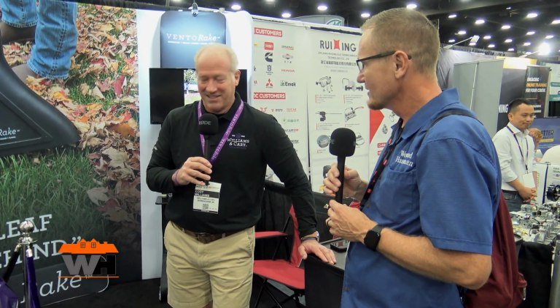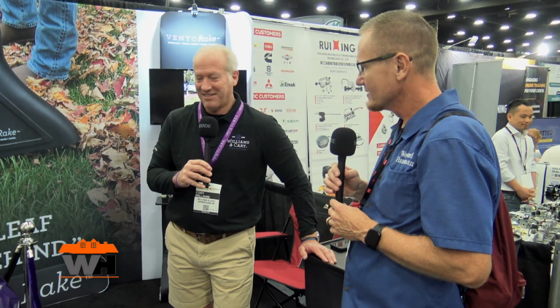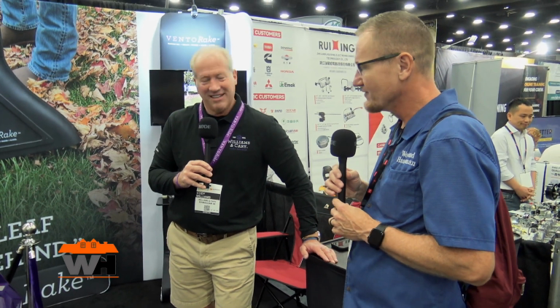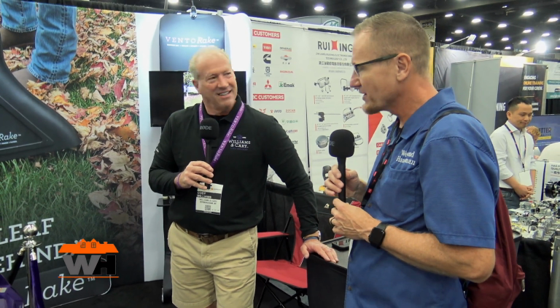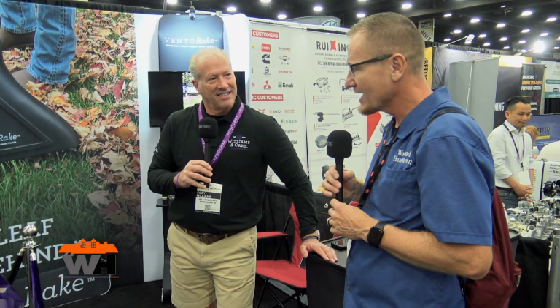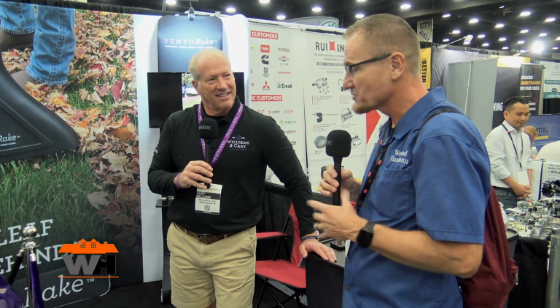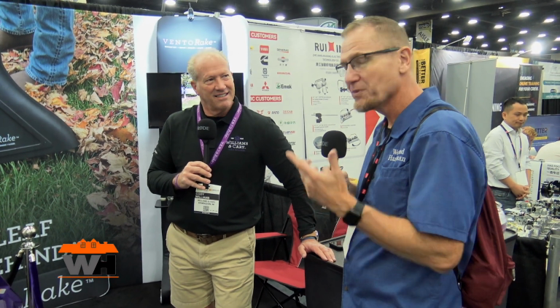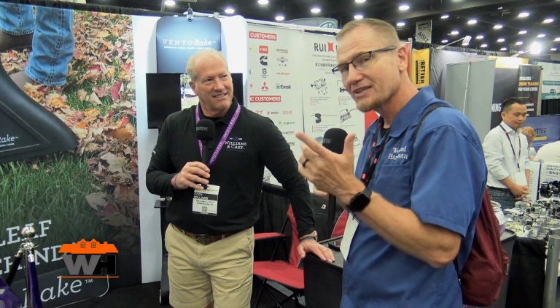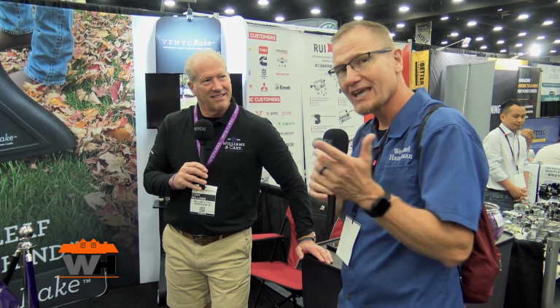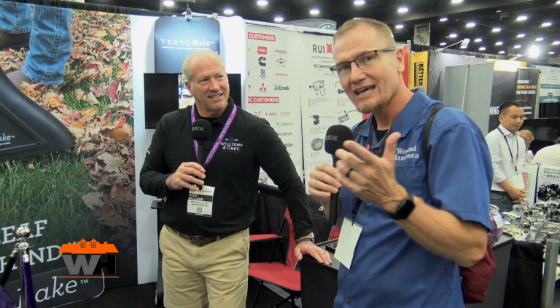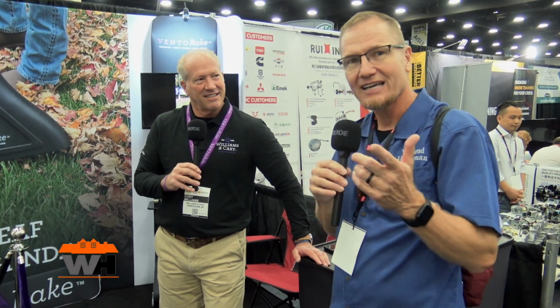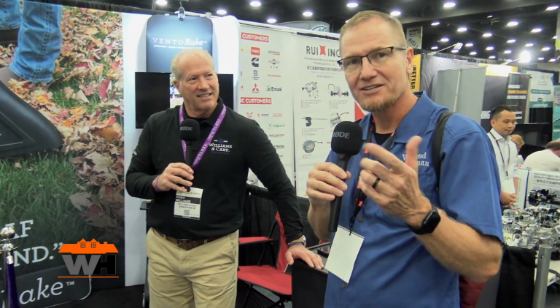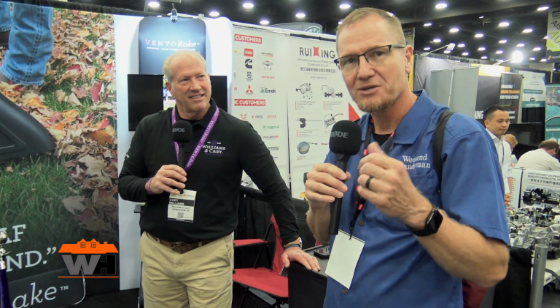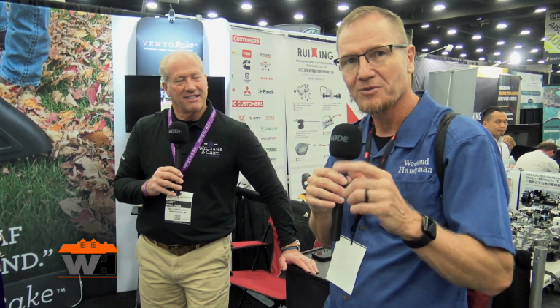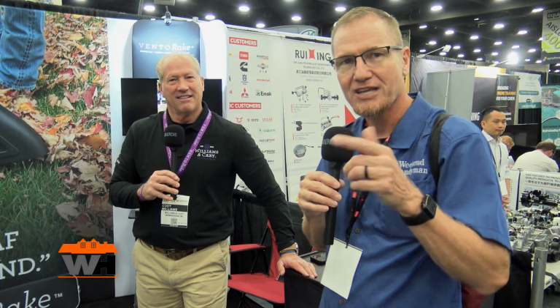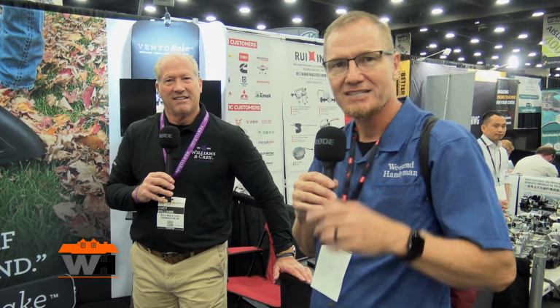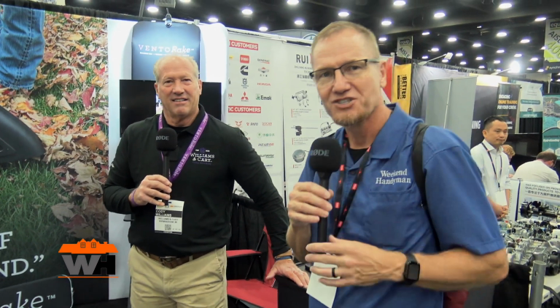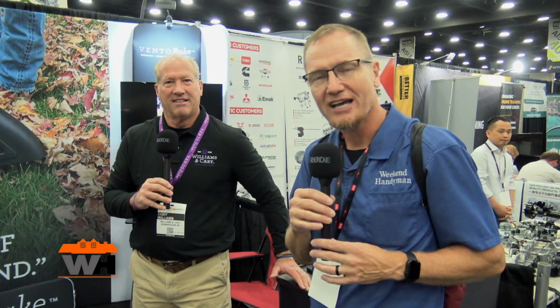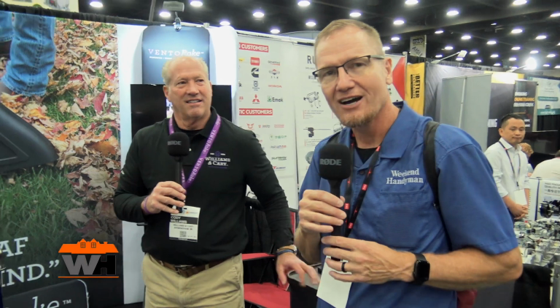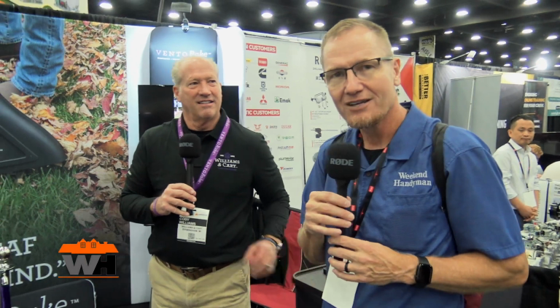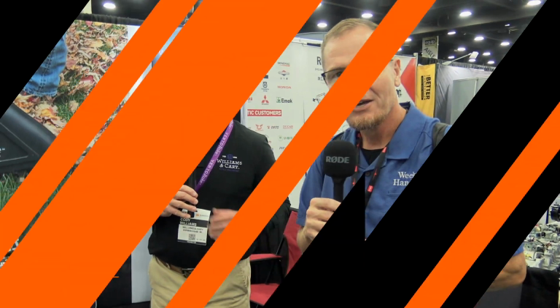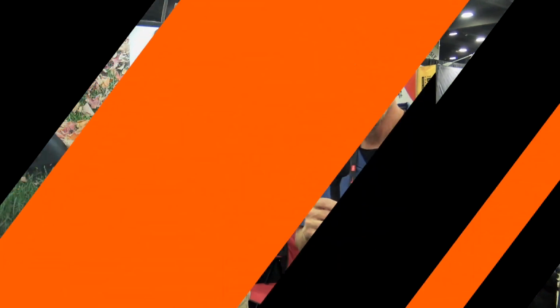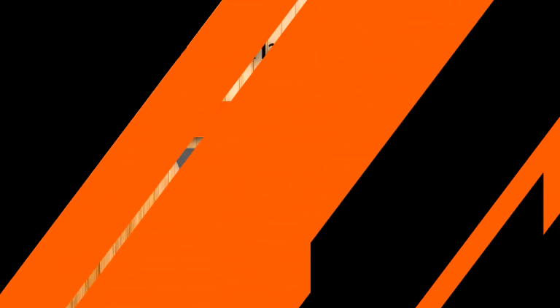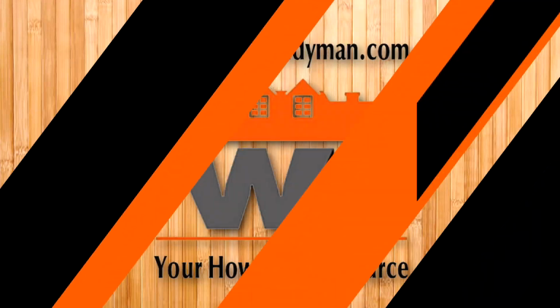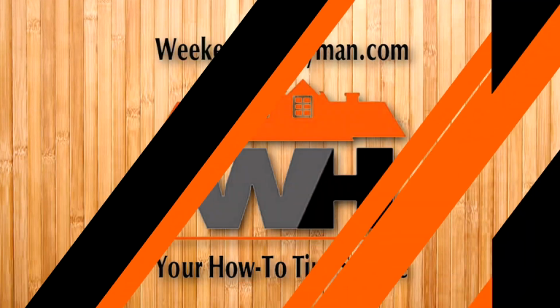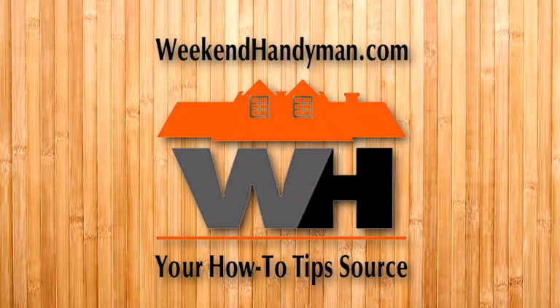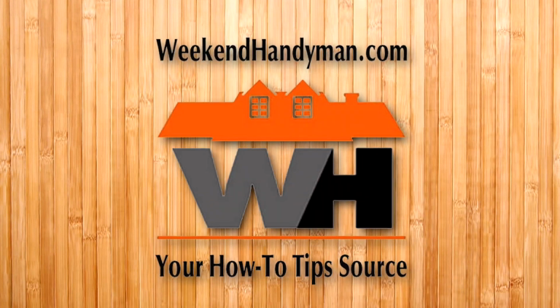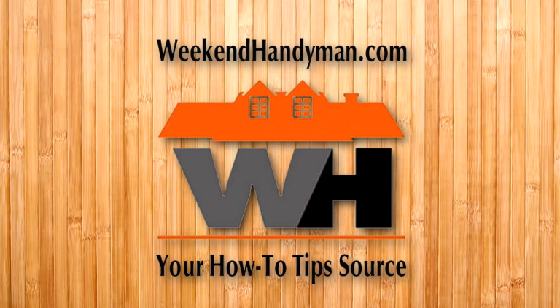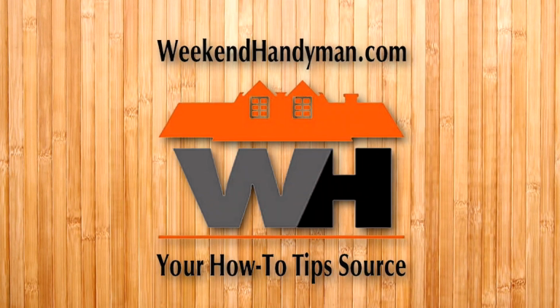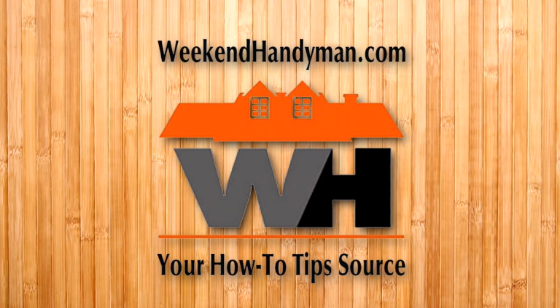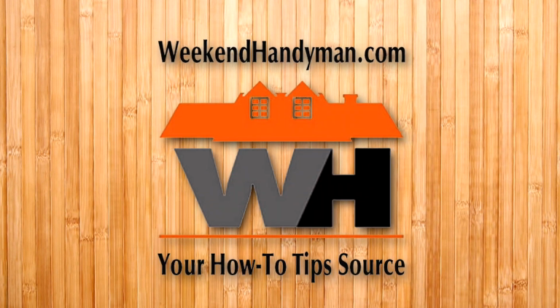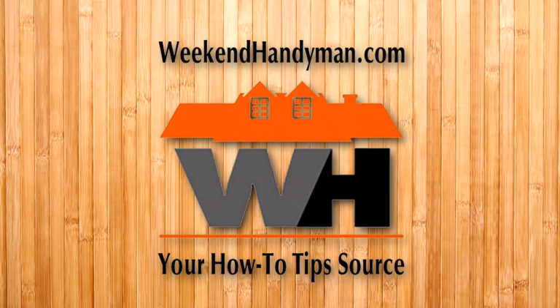We'll put that link in the description below so you guys can check it out. We're coming to you from Equip Expo 2023.